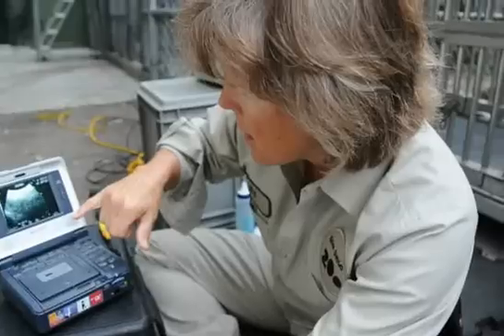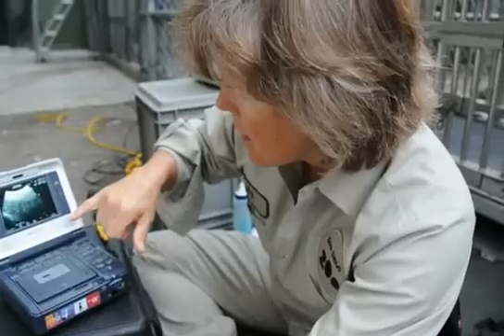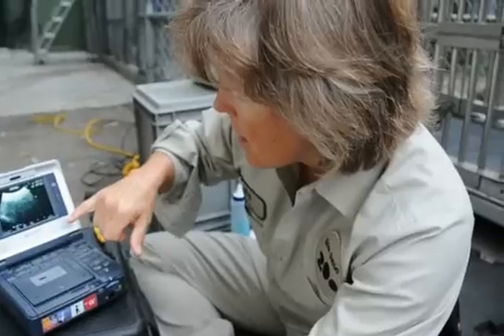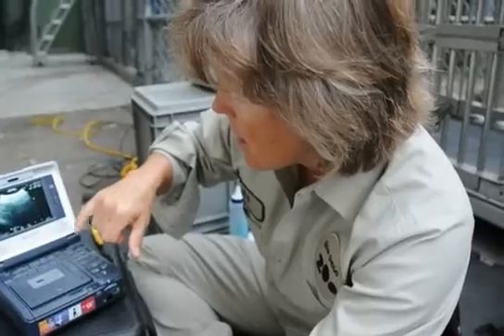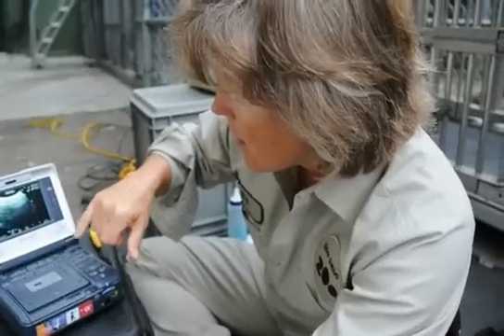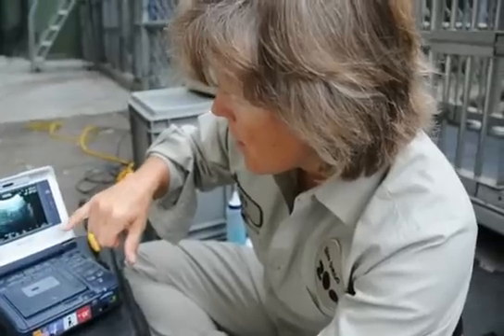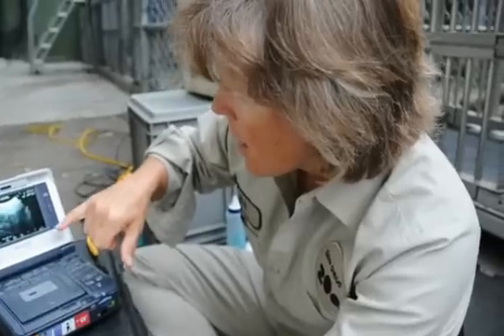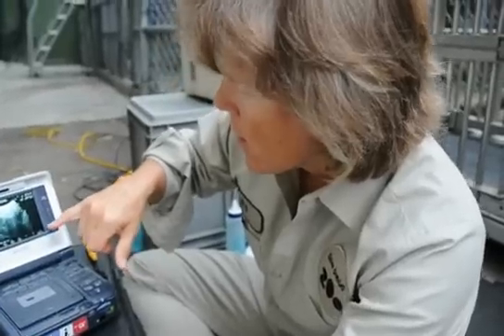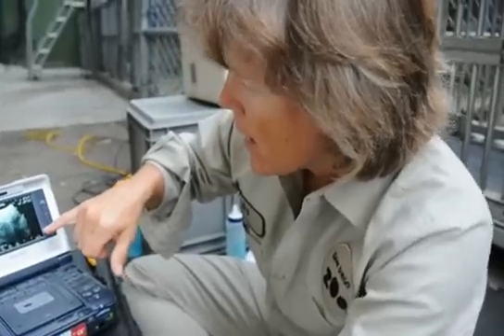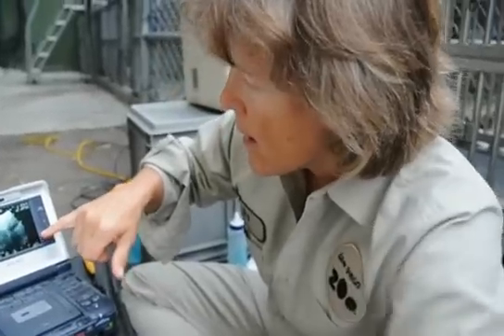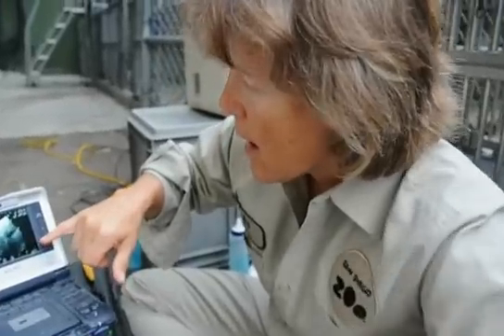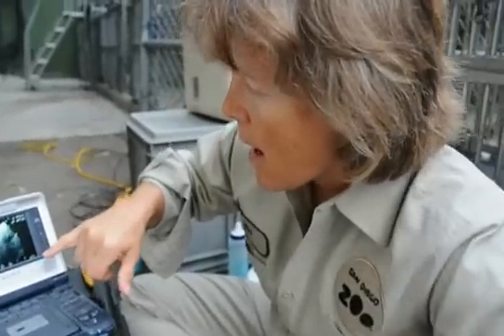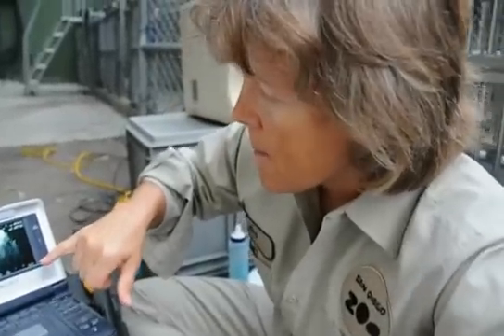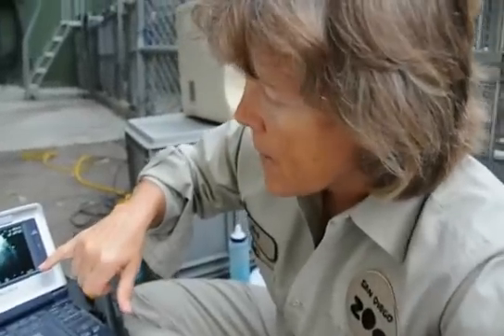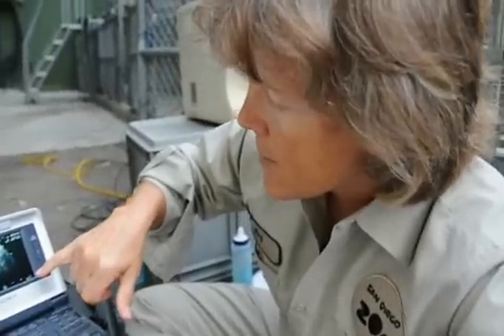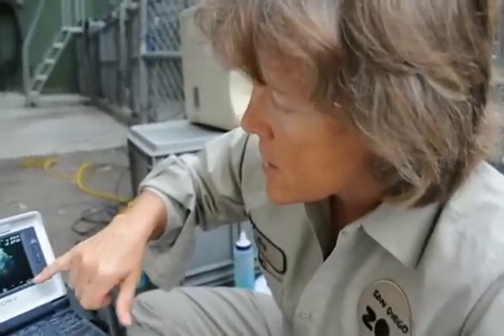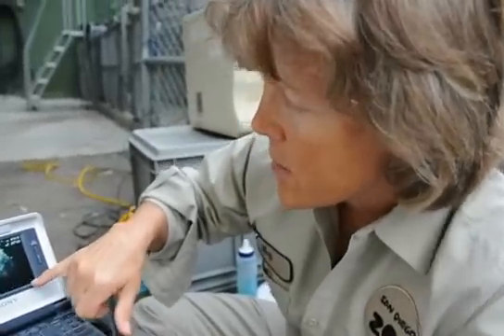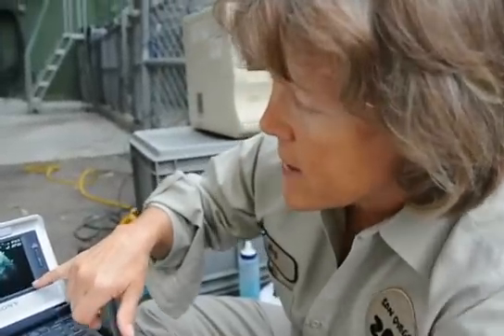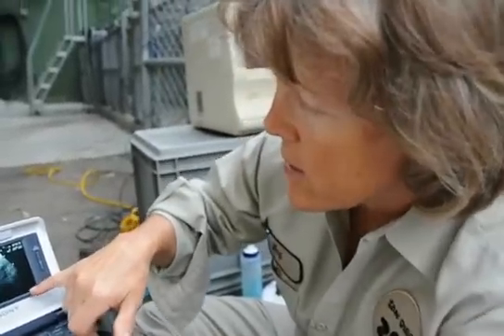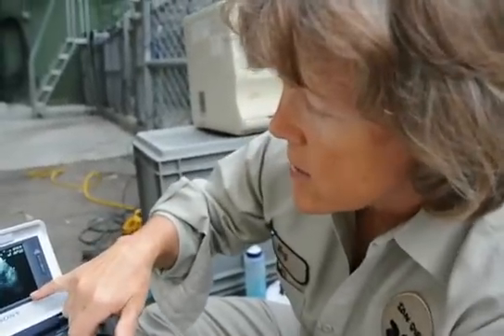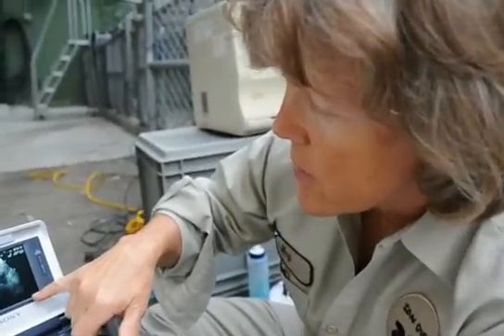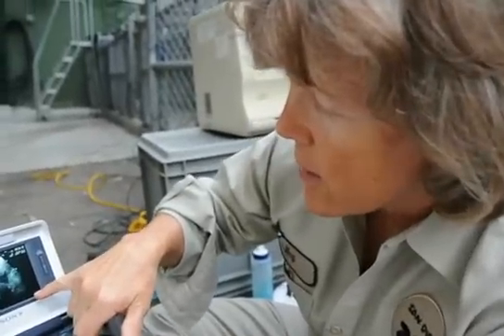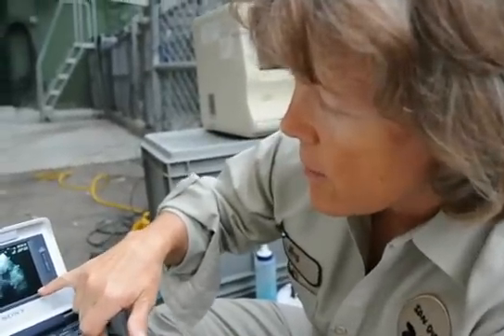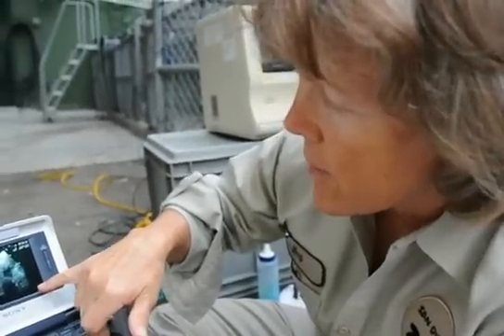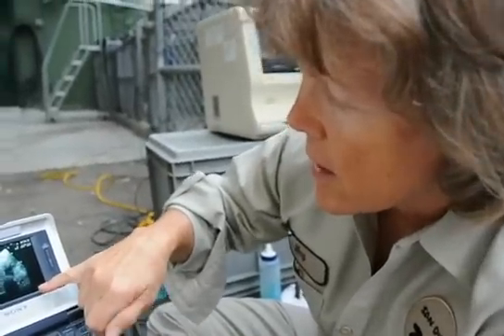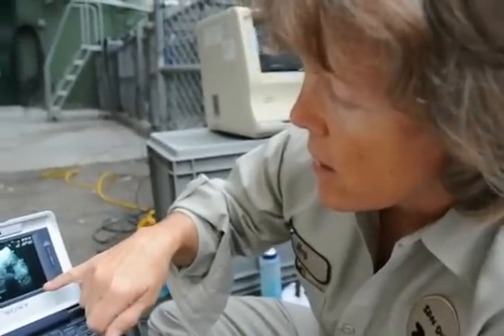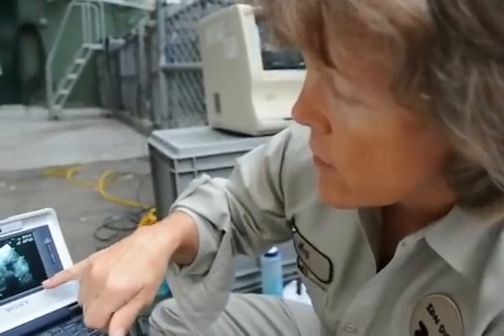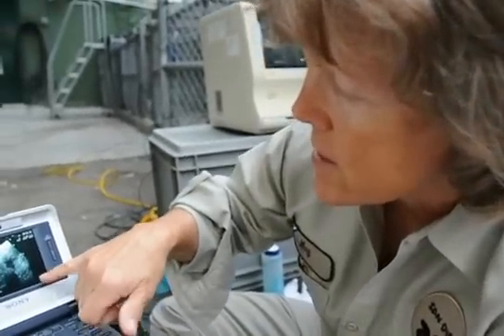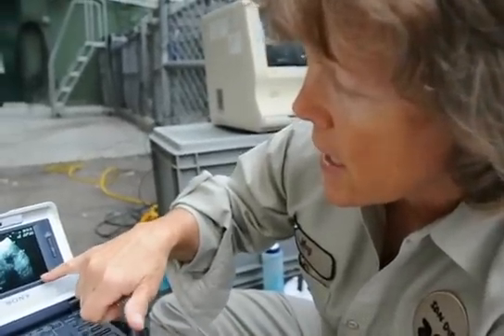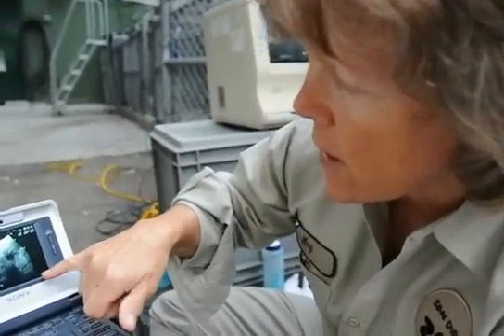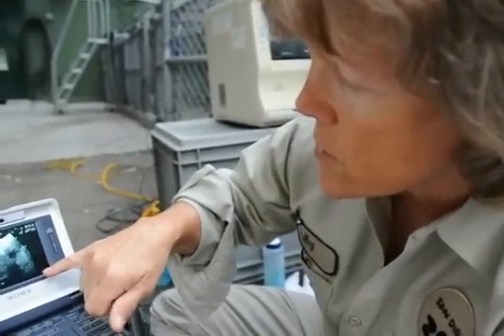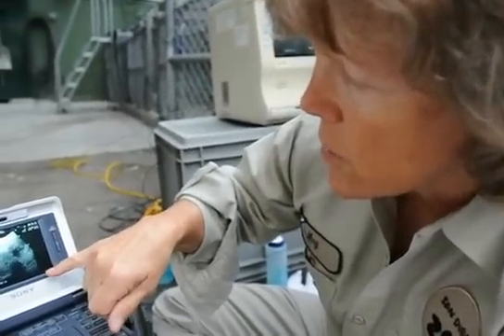My name is Dr. Meg Sutherland-Smith, veterinarian for the San Diego Zoo.